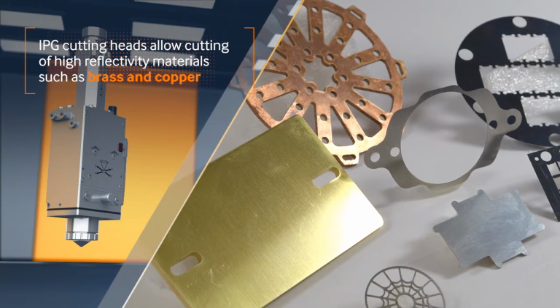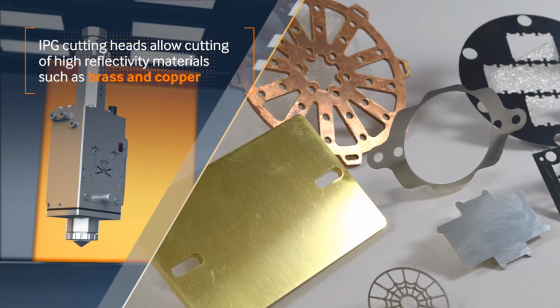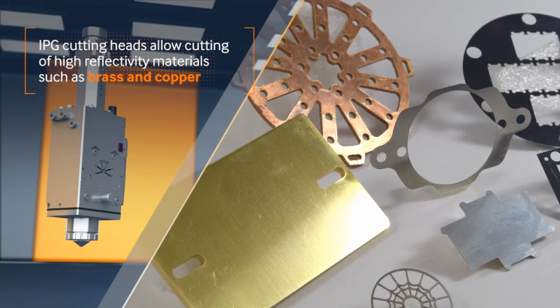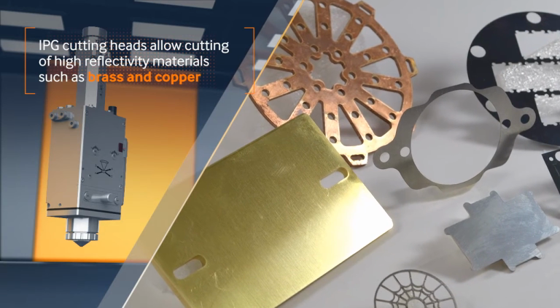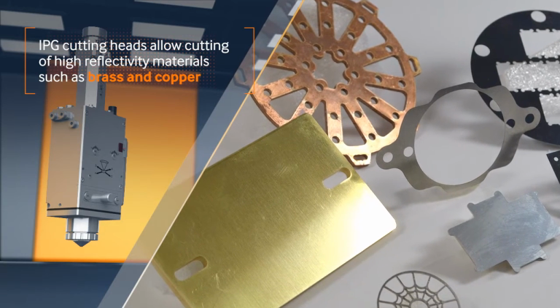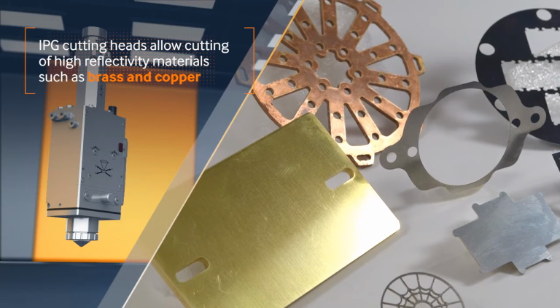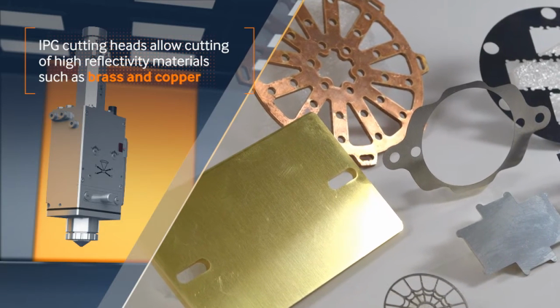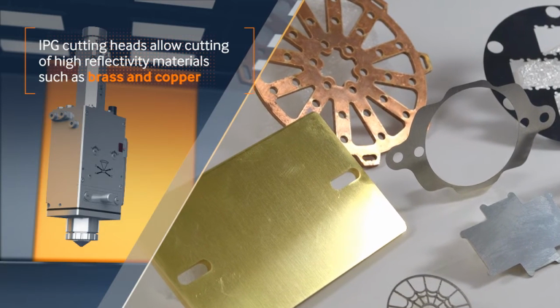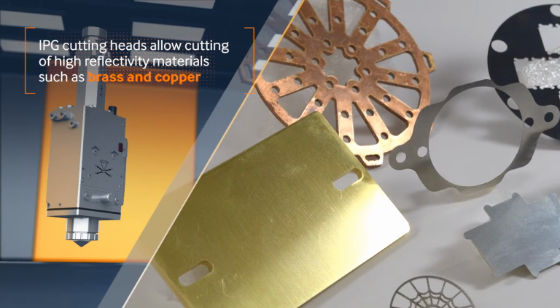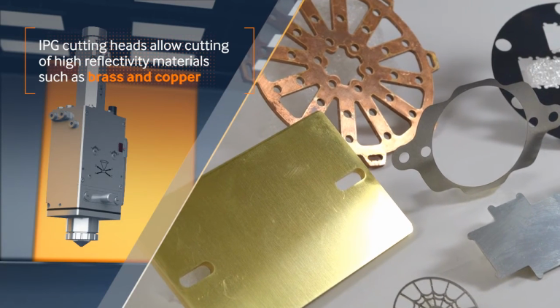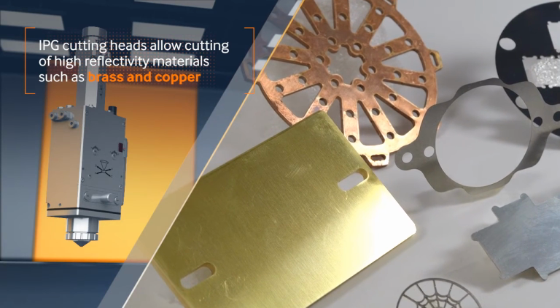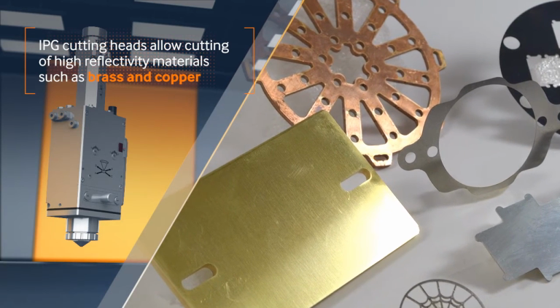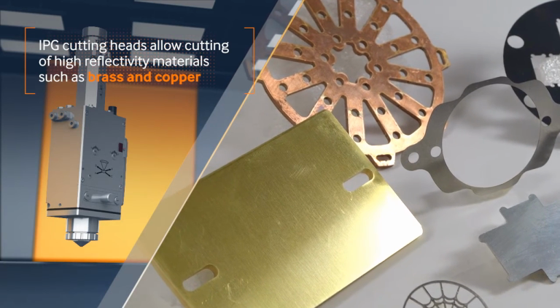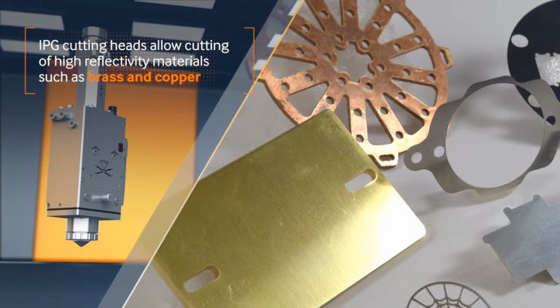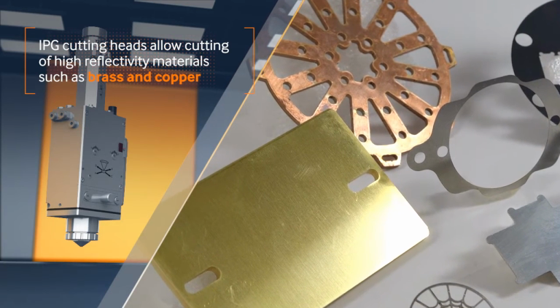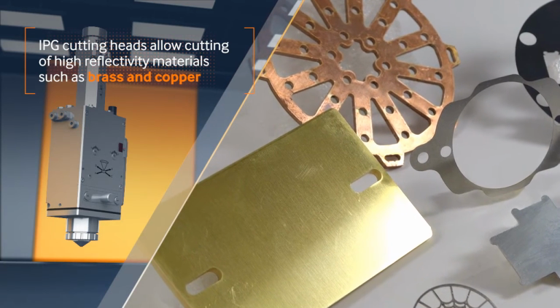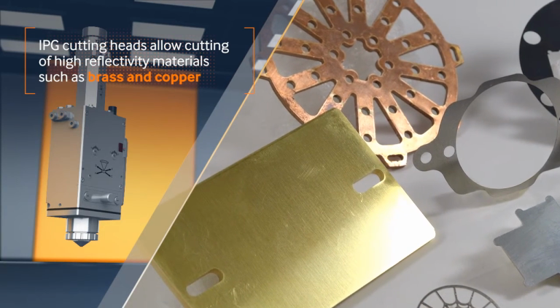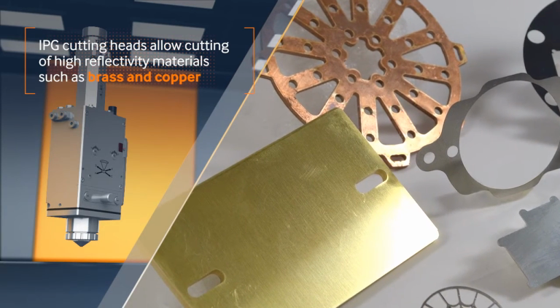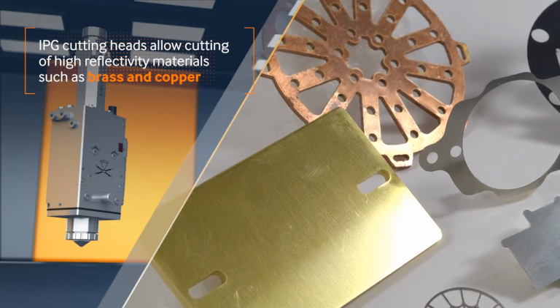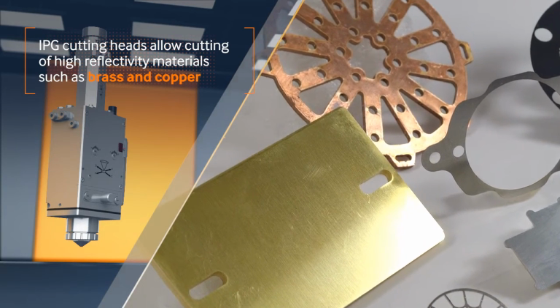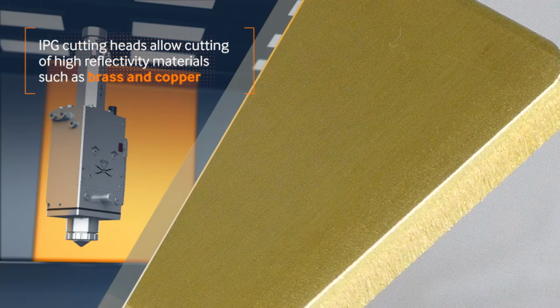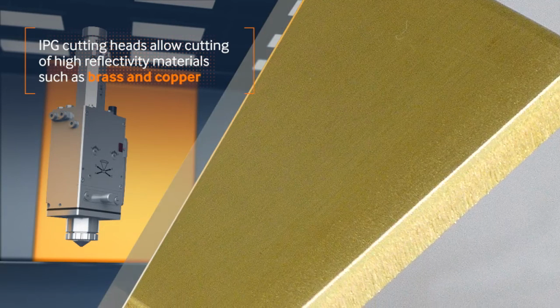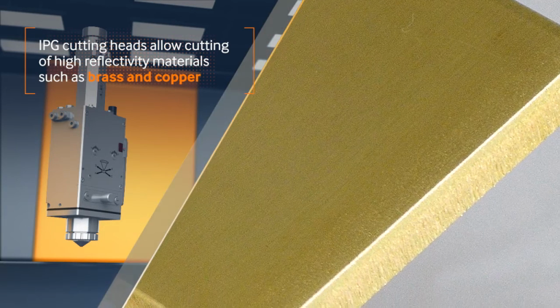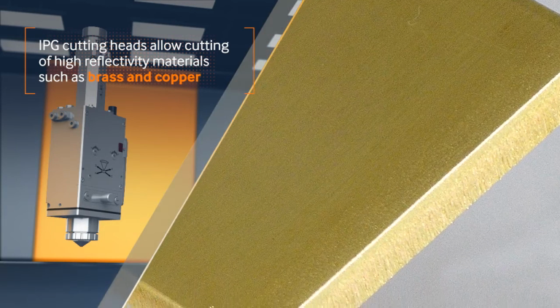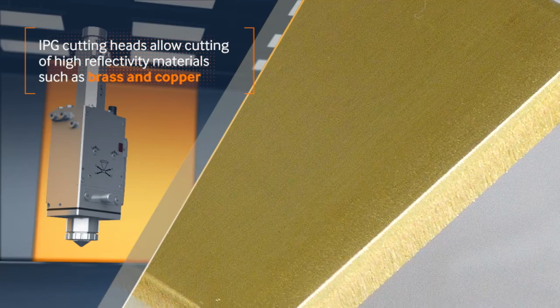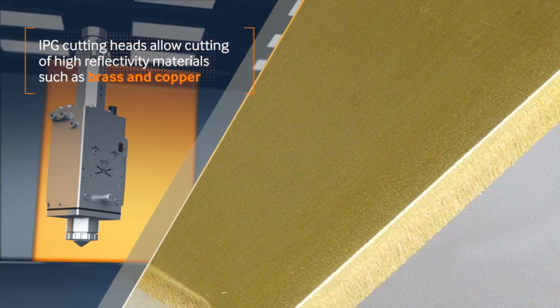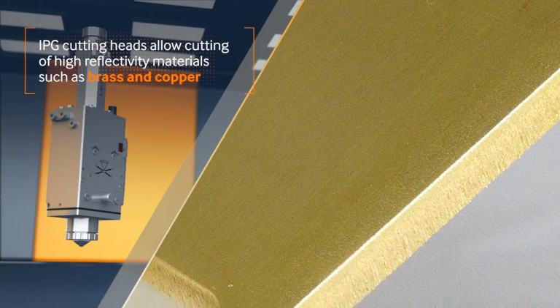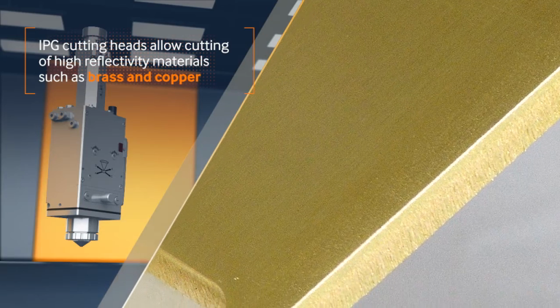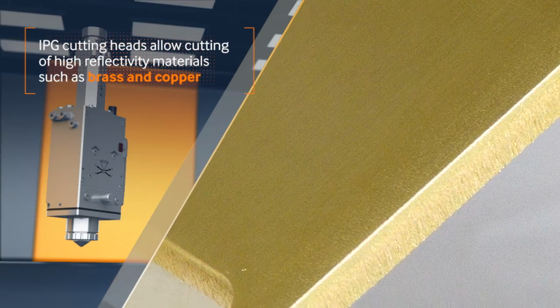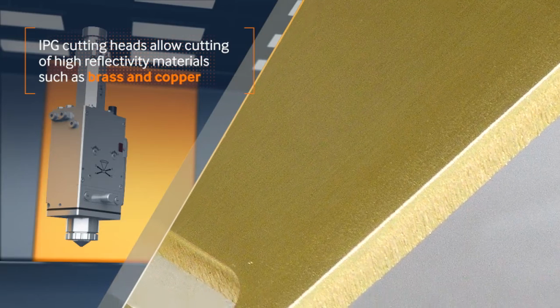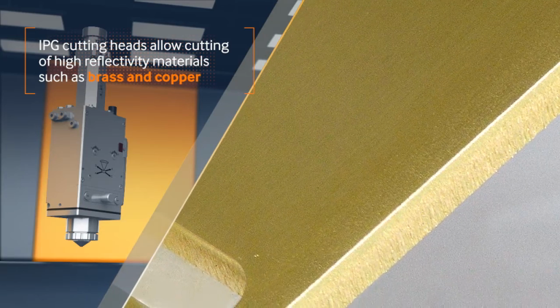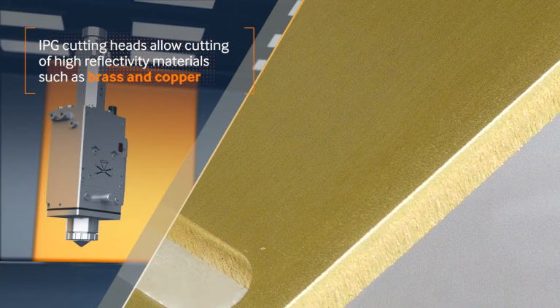IPG cutting heads allow cutting of high reflectivity materials such as brass and copper.